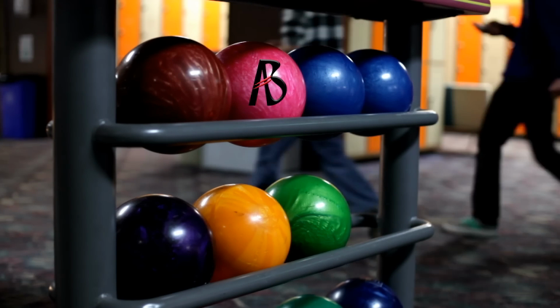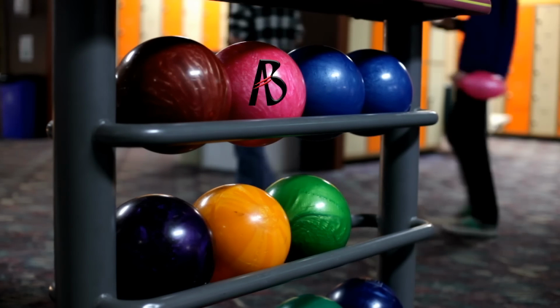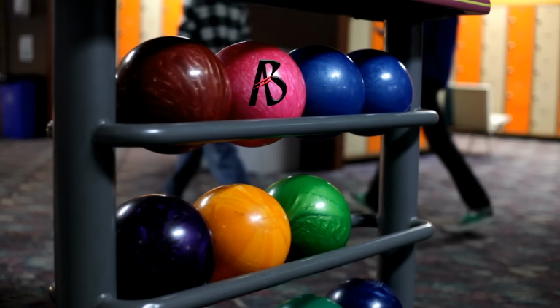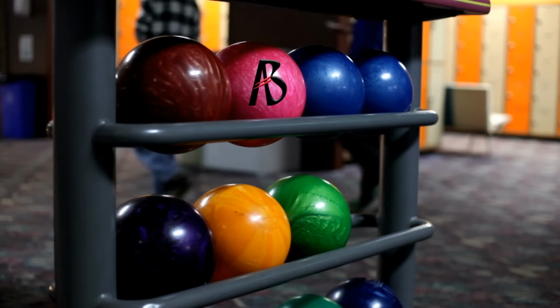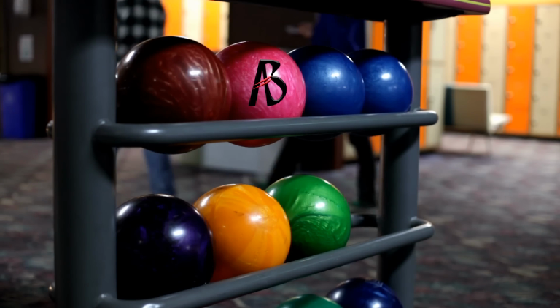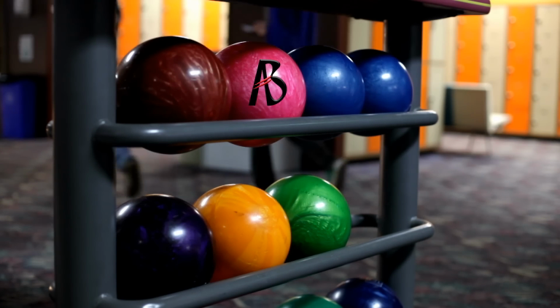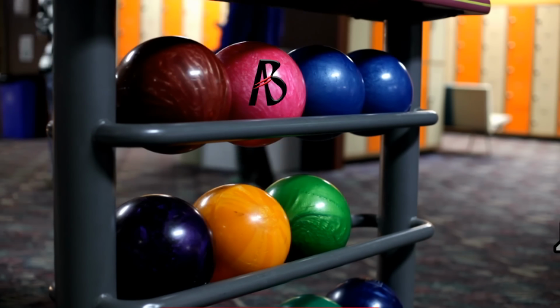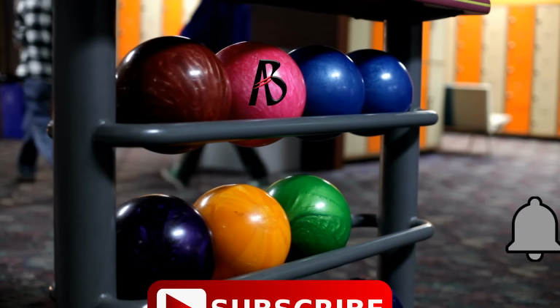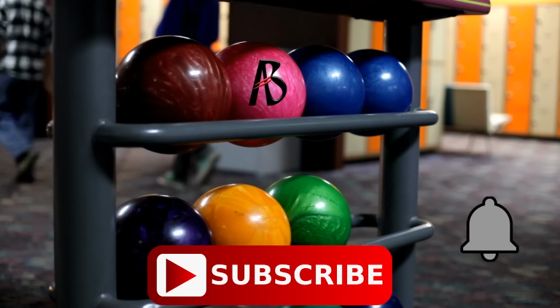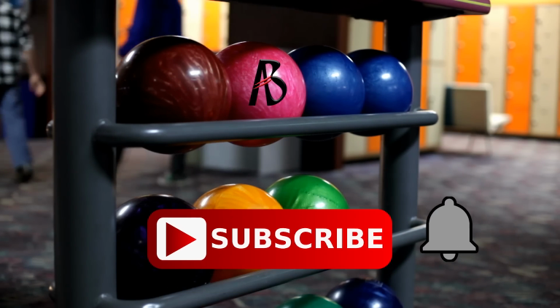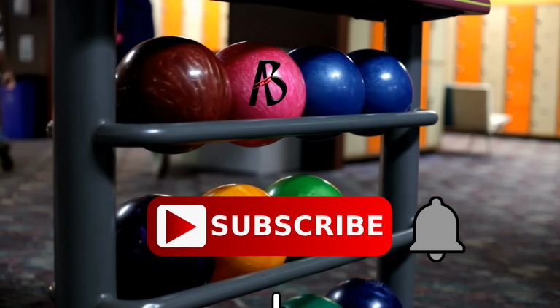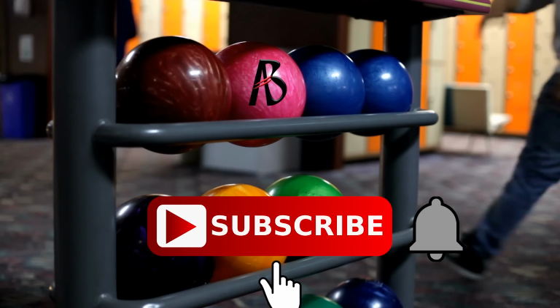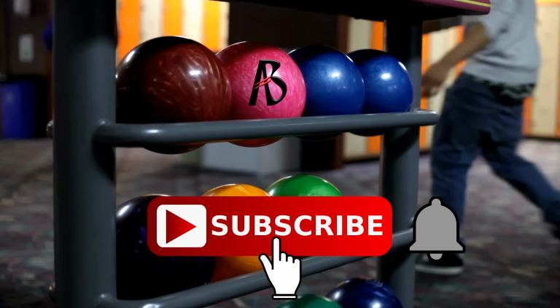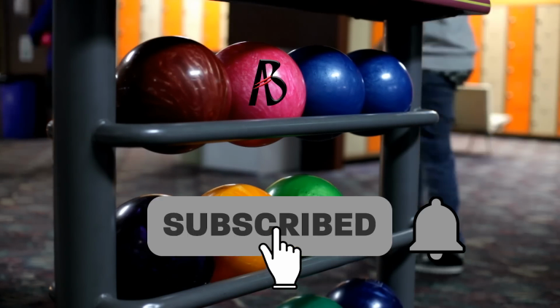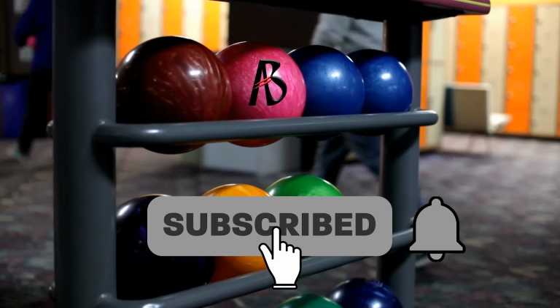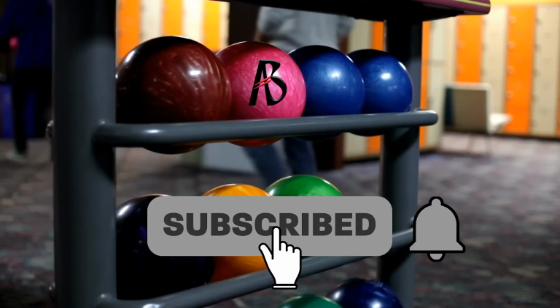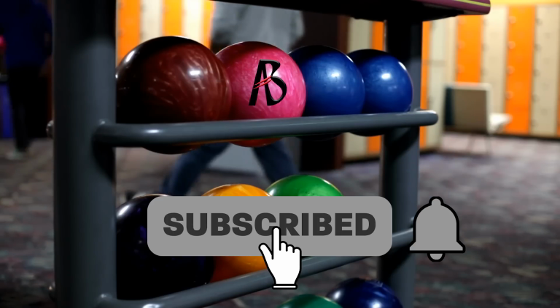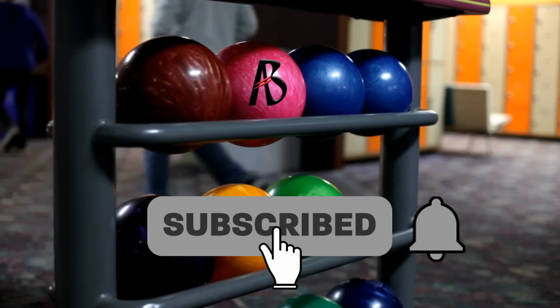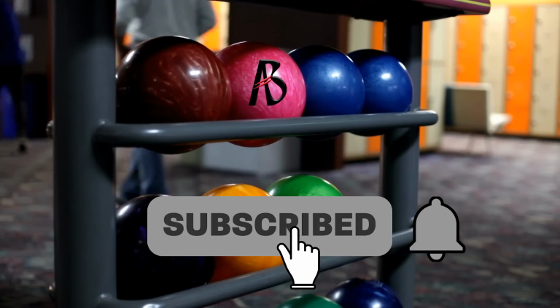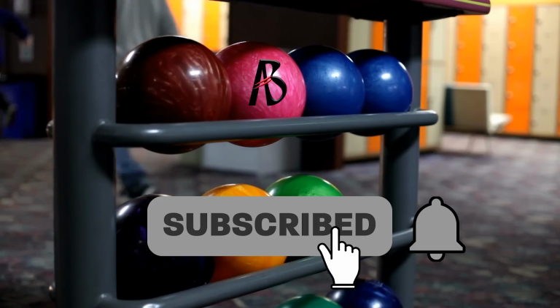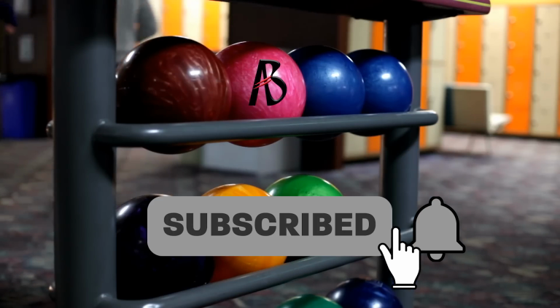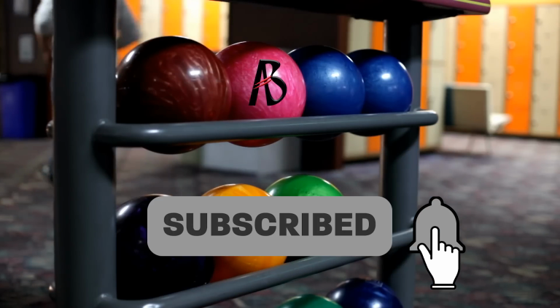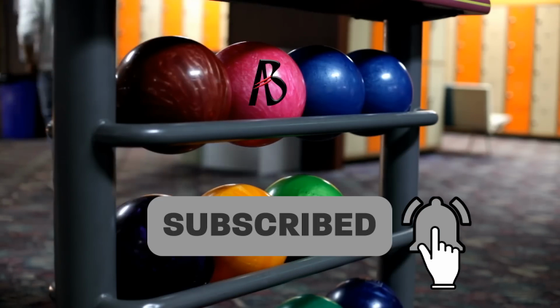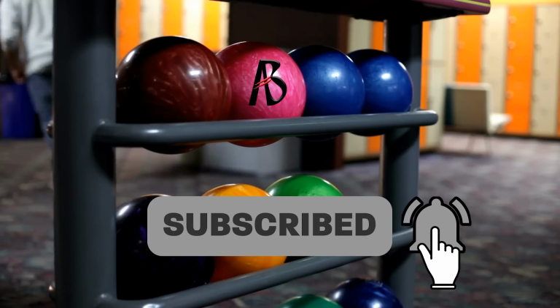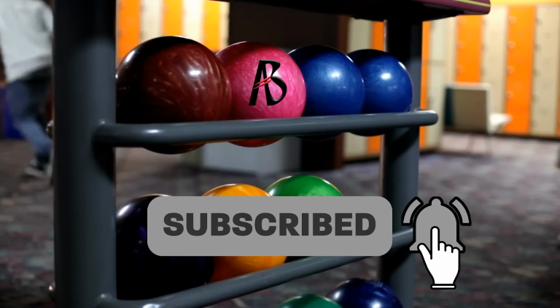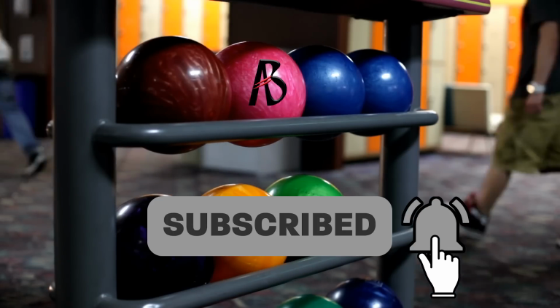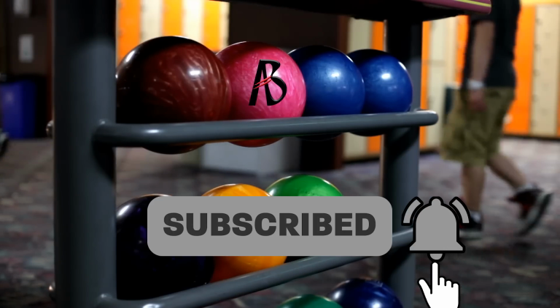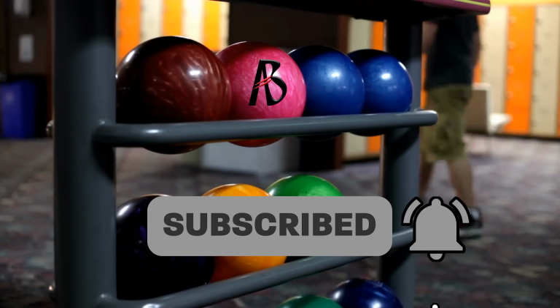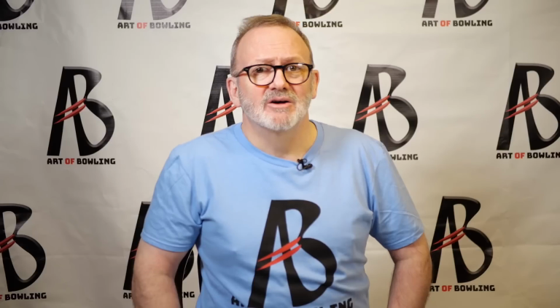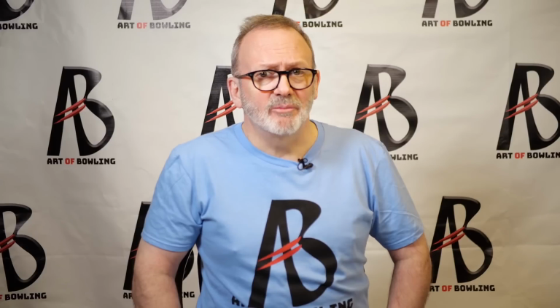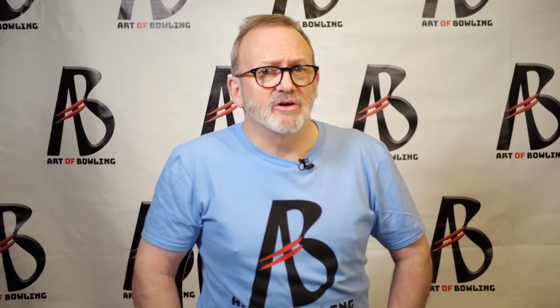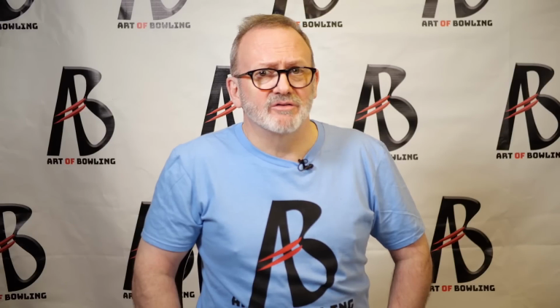If you haven't already, please subscribe to our channel and hit that bell icon so you don't miss another episode.